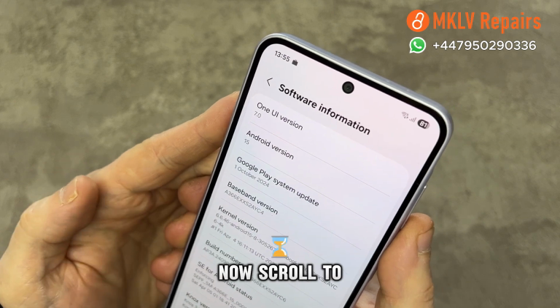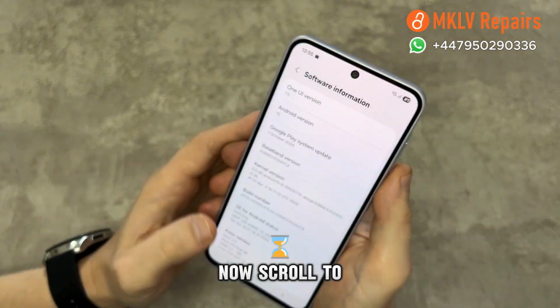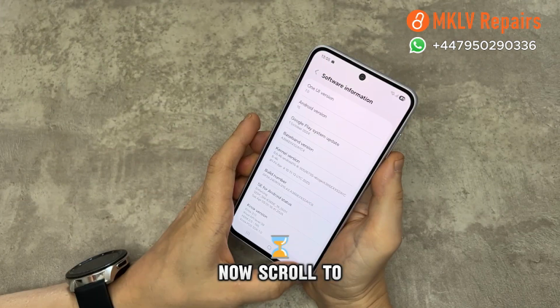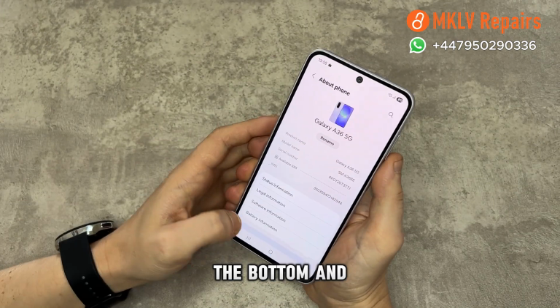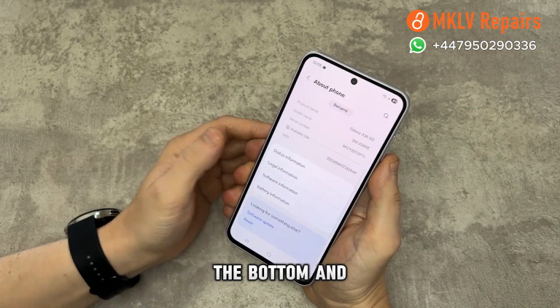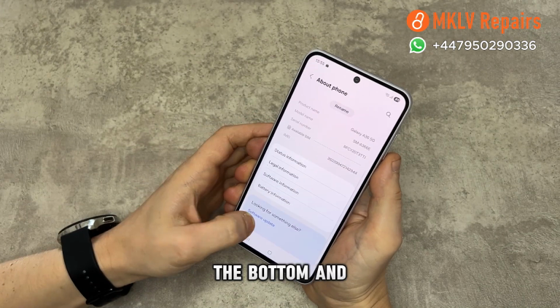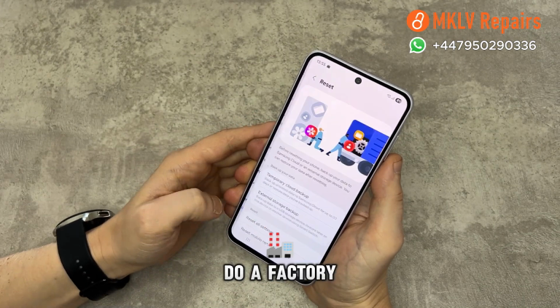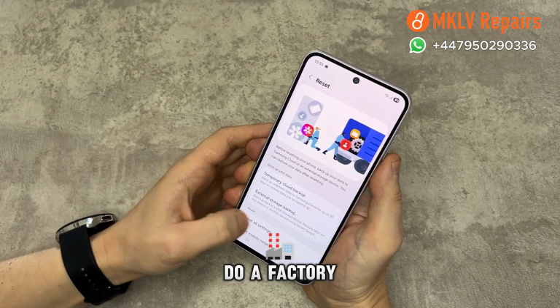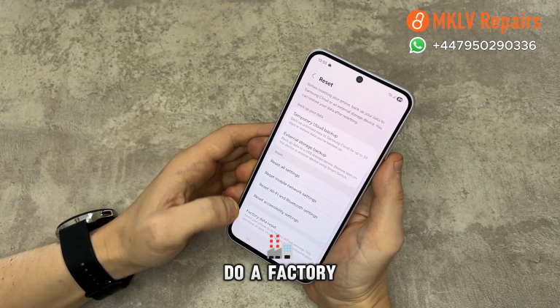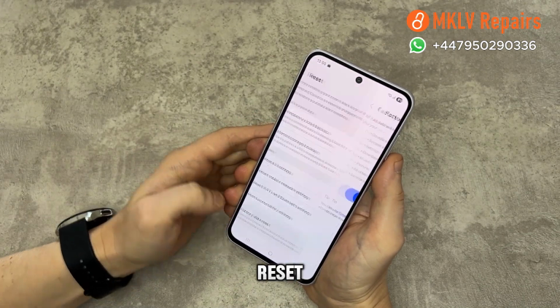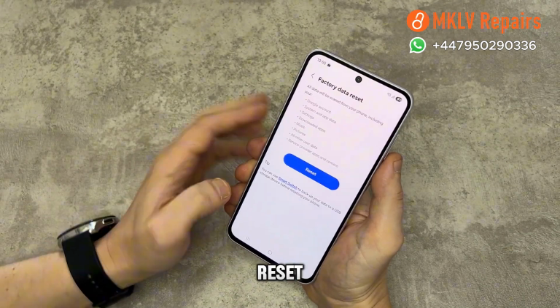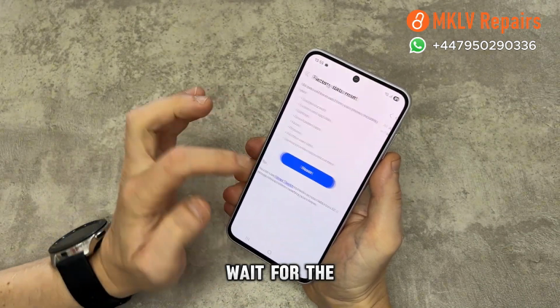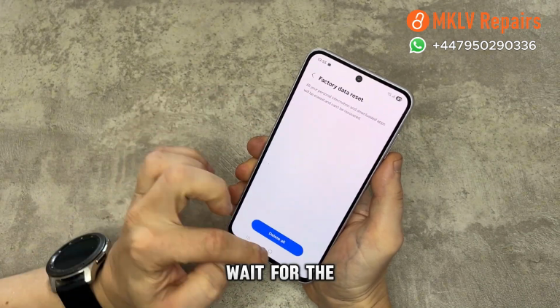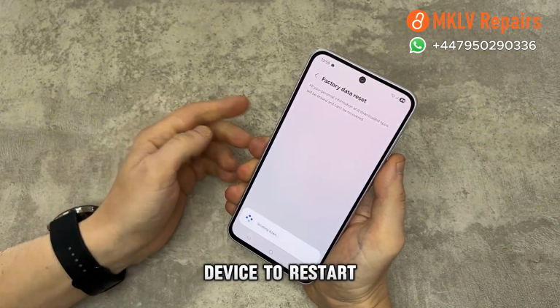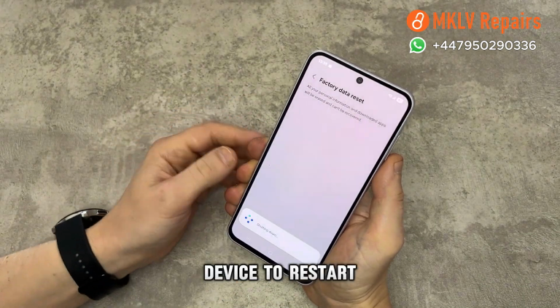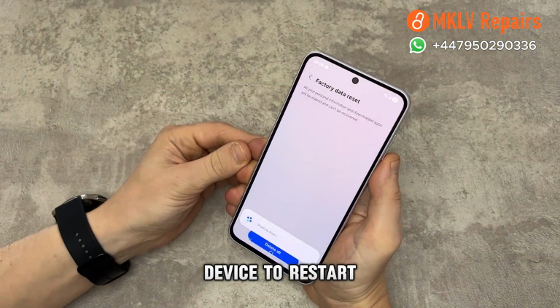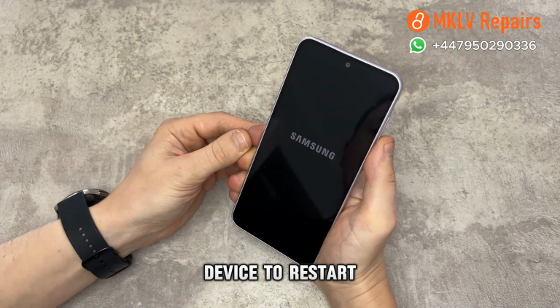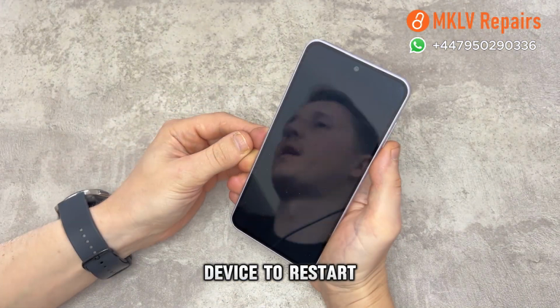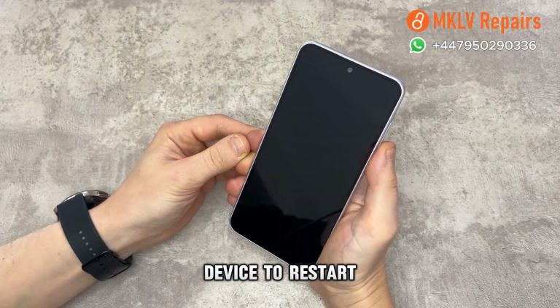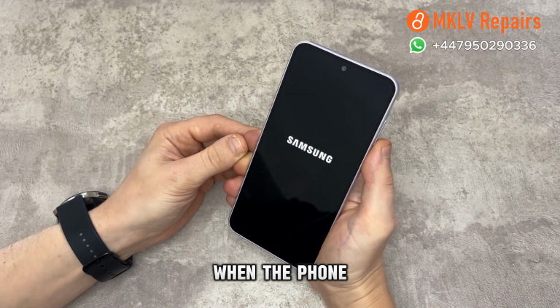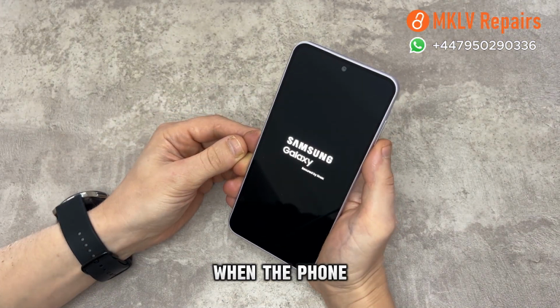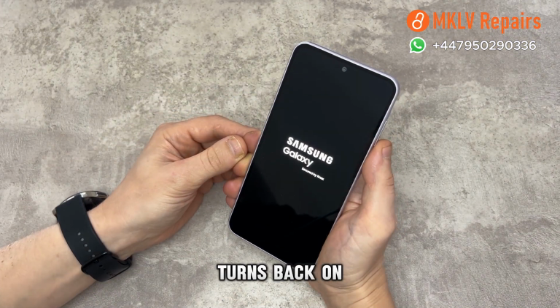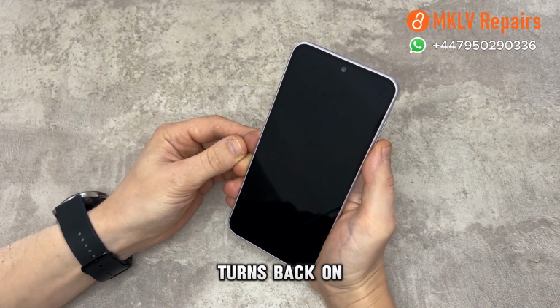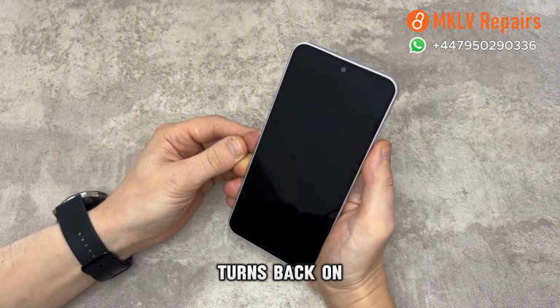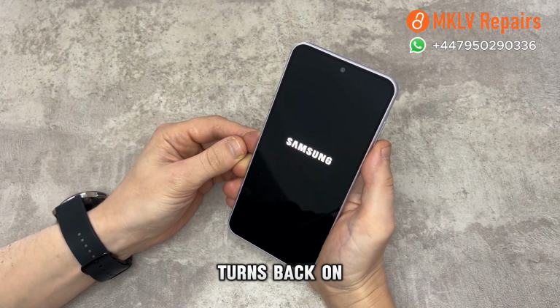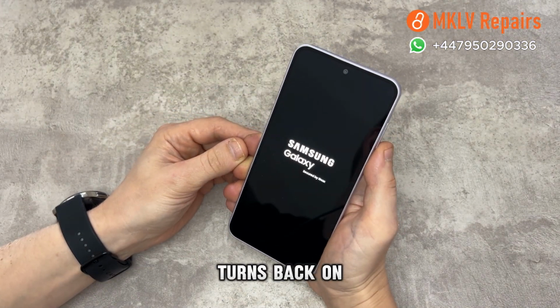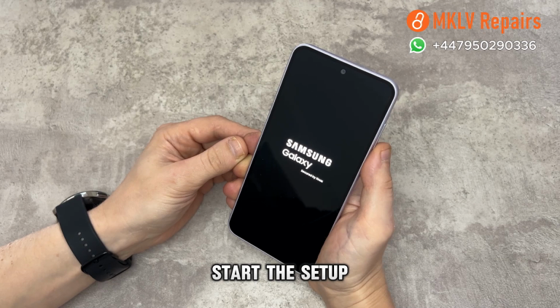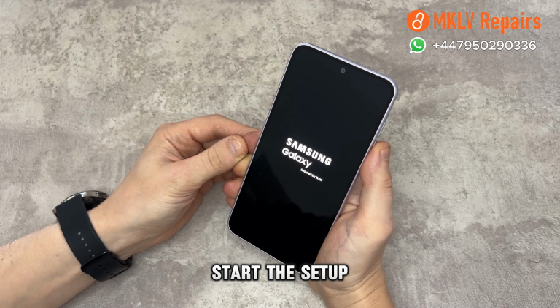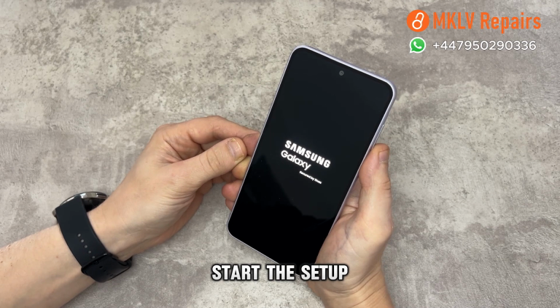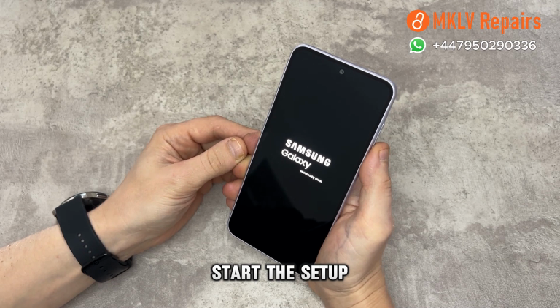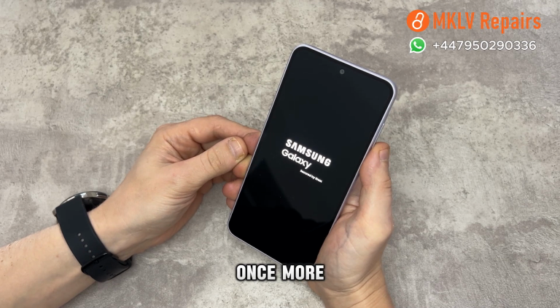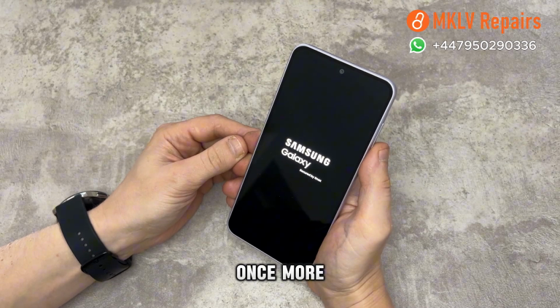Now scroll to the bottom and do a factory reset. Wait for the device to restart. When the phone turns back on, start the setup once more.